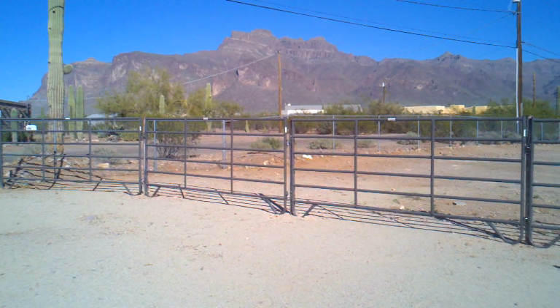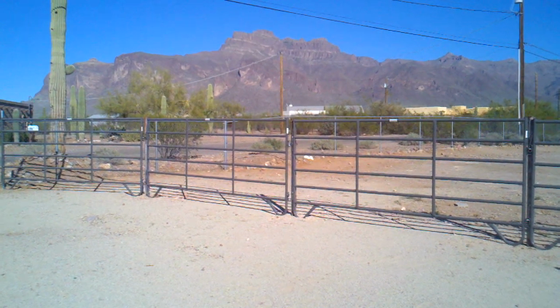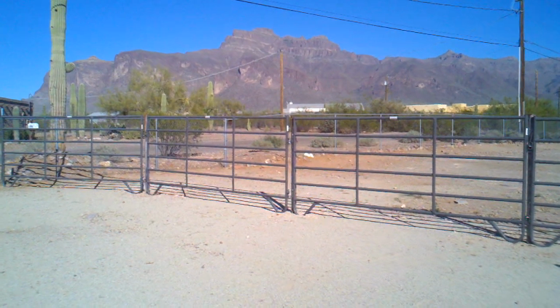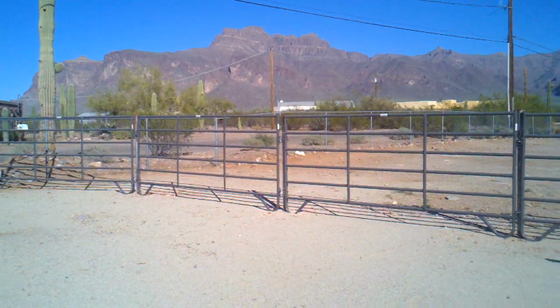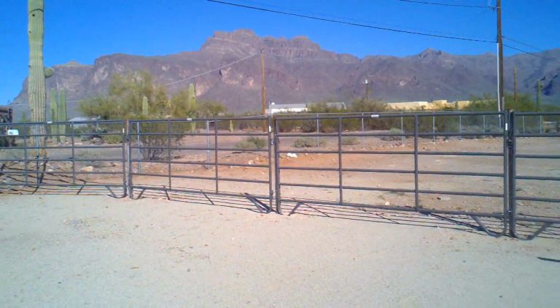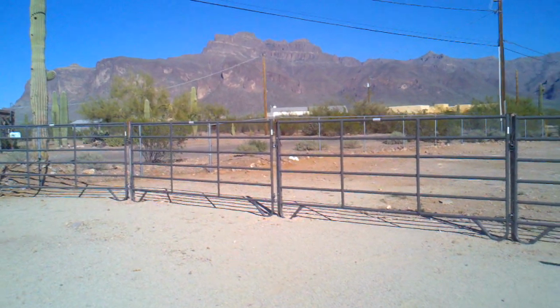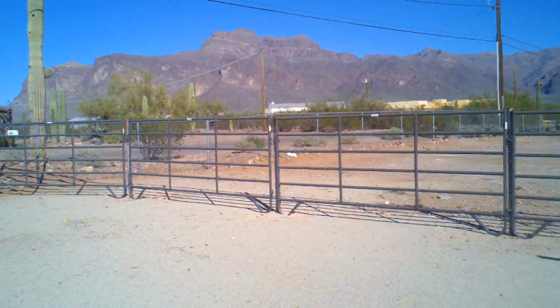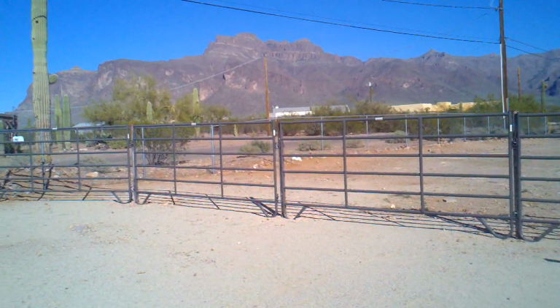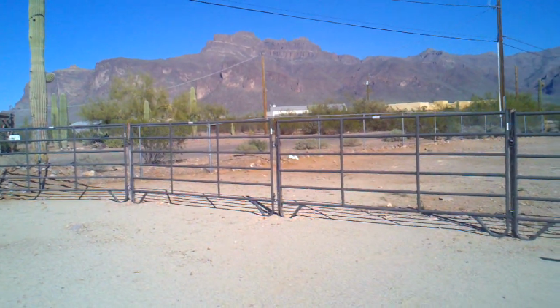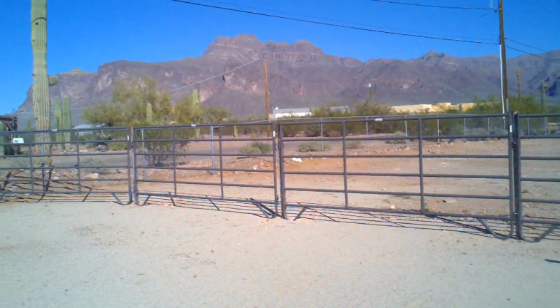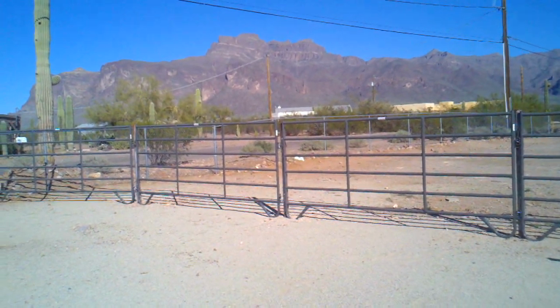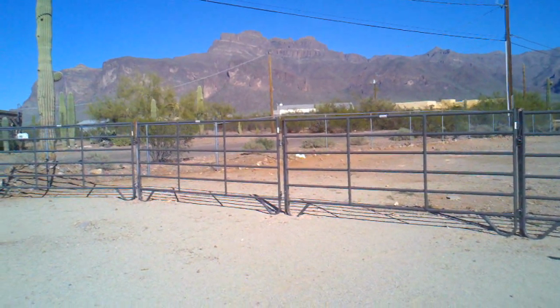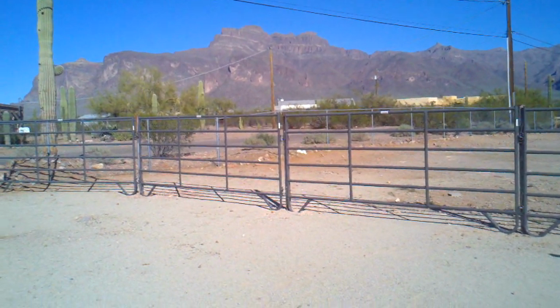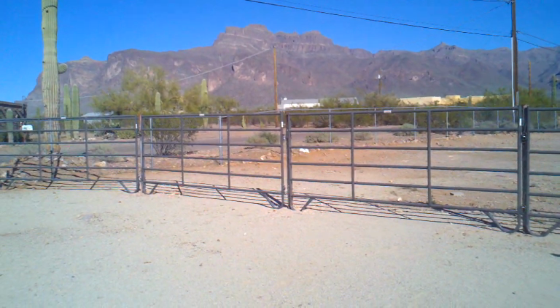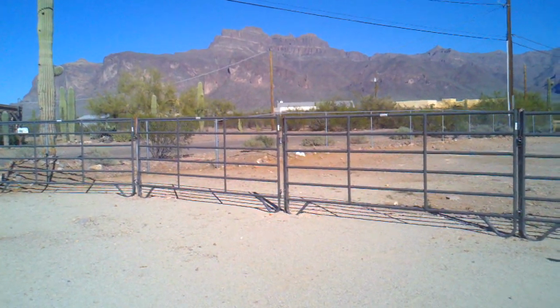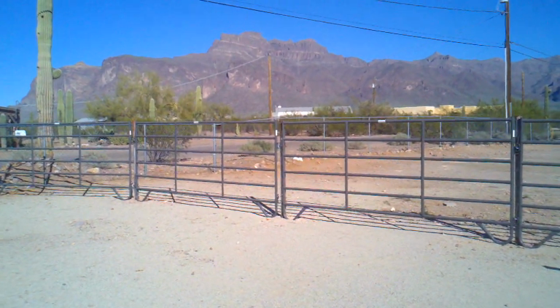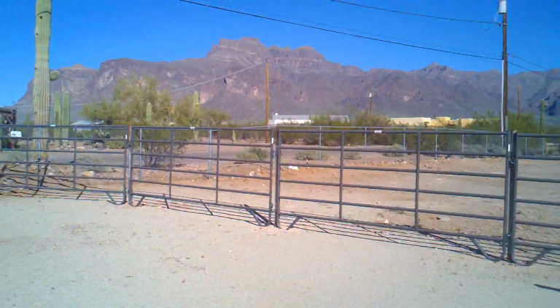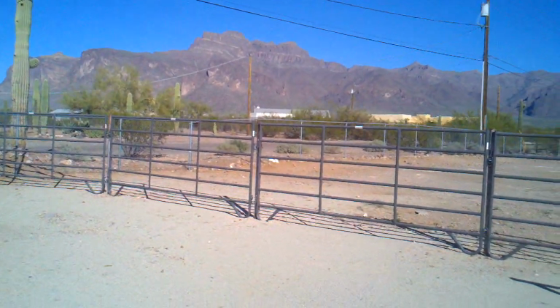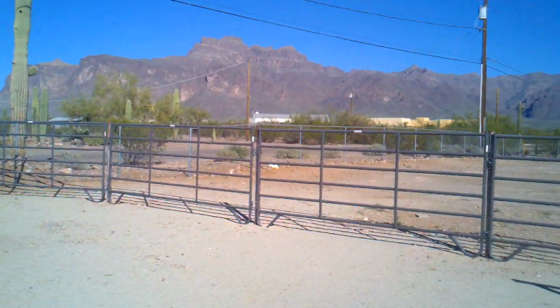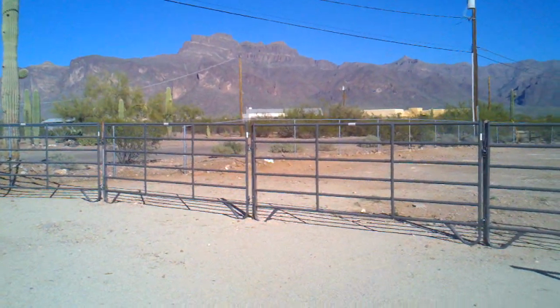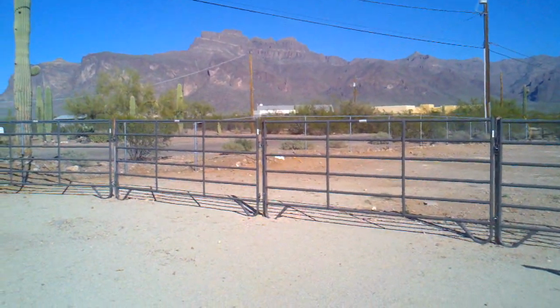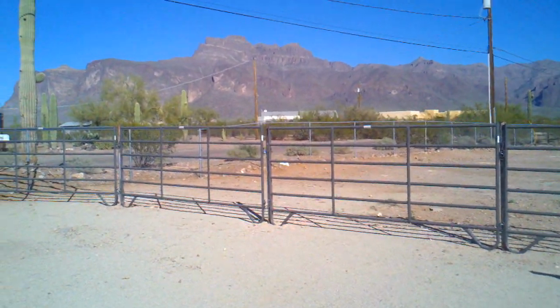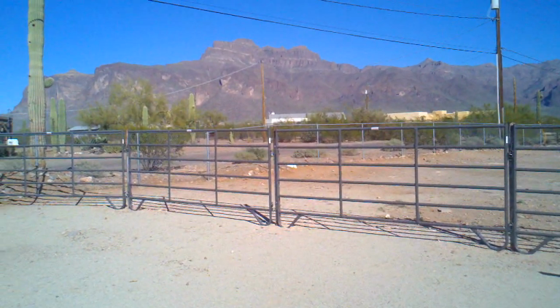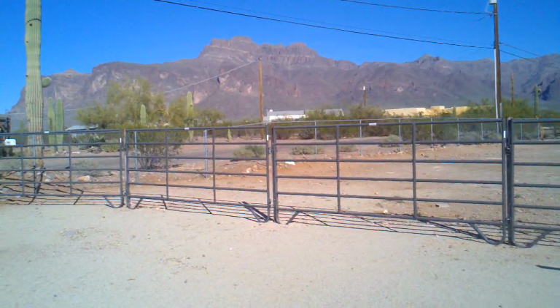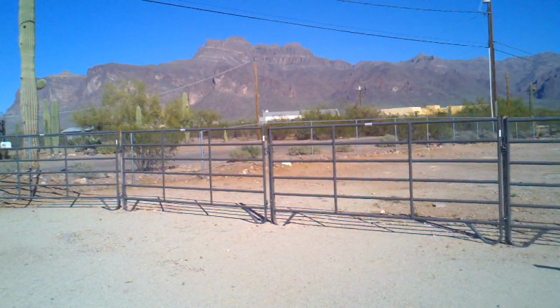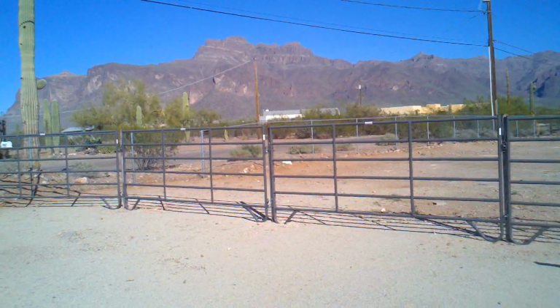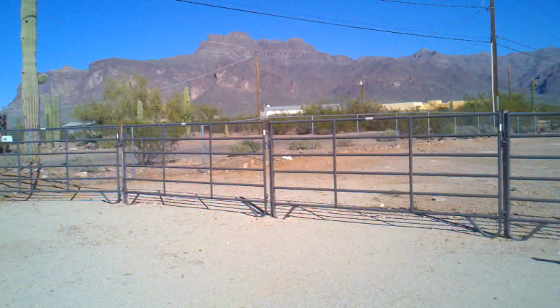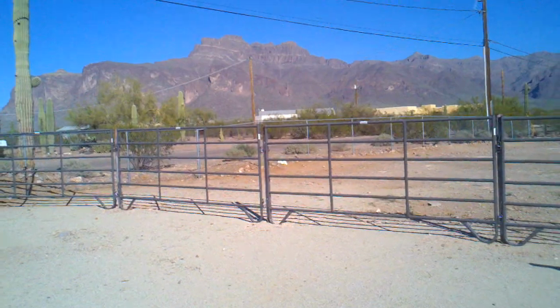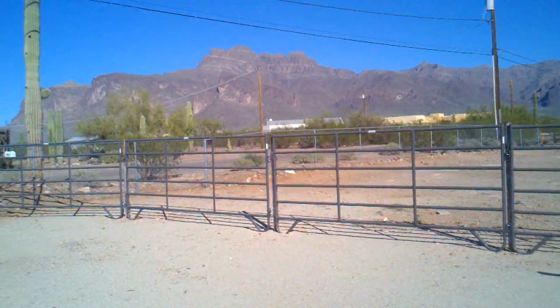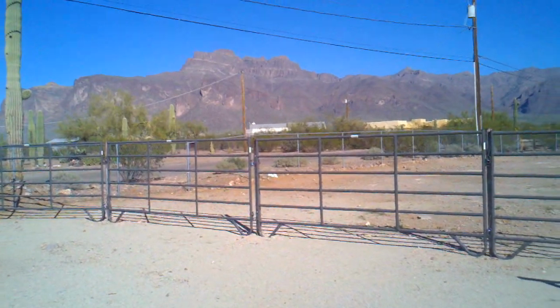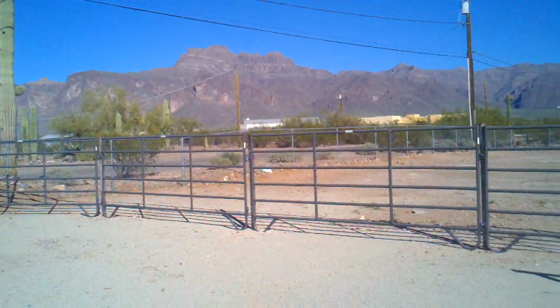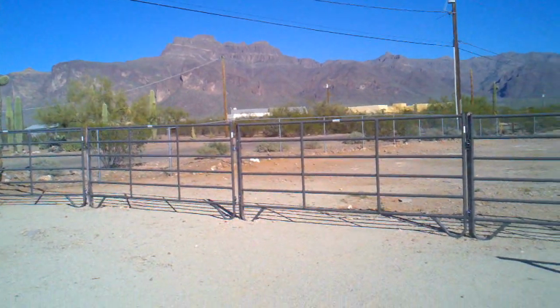This is the beautiful view I have from my new house. It's Superstition Mountain.